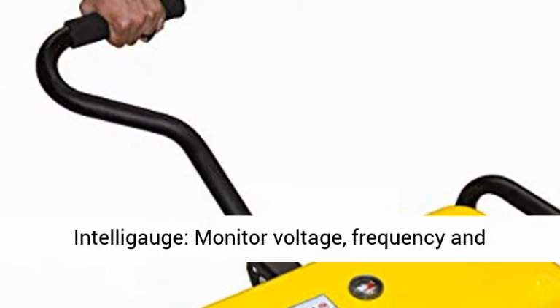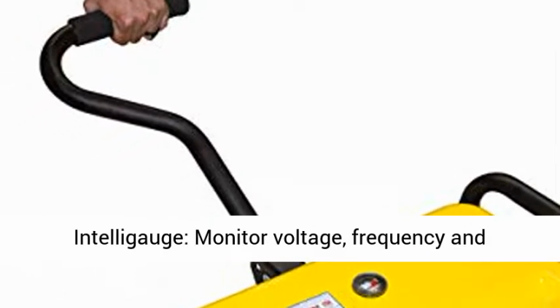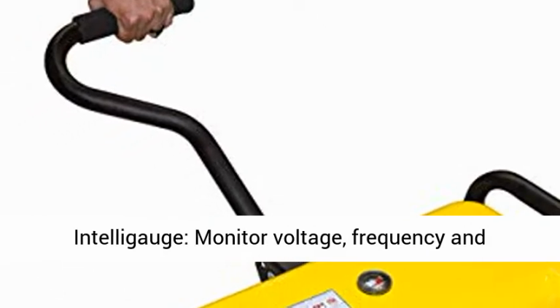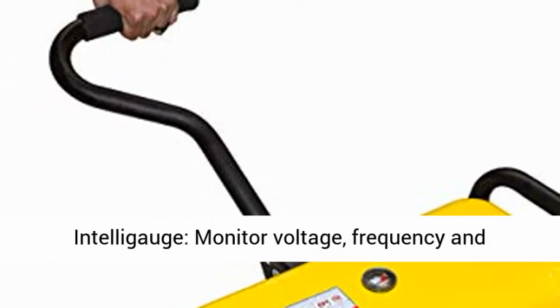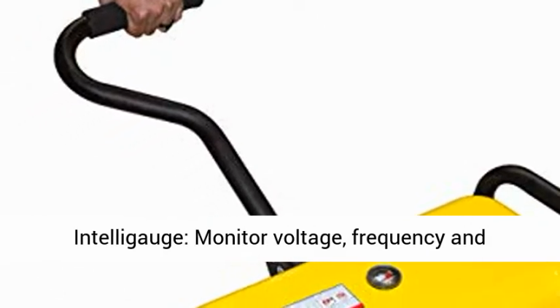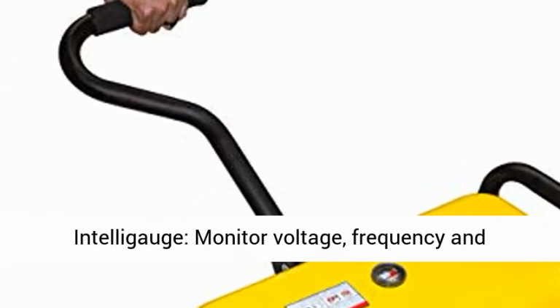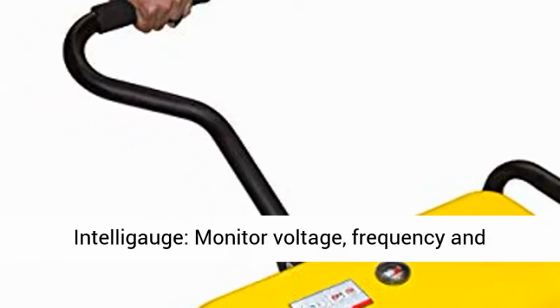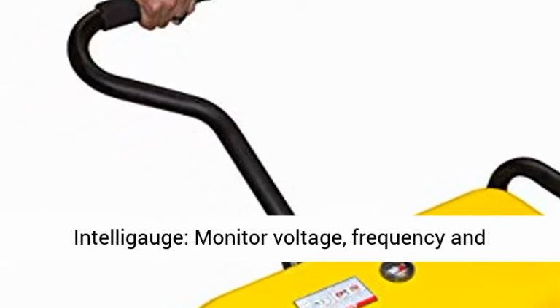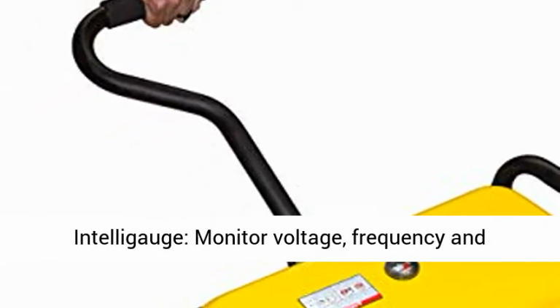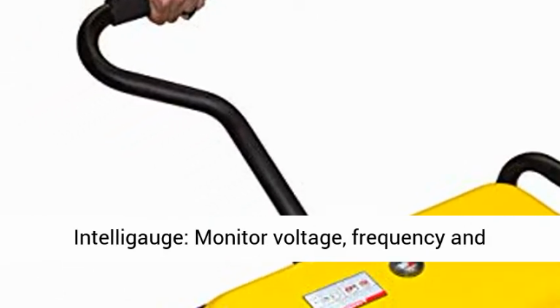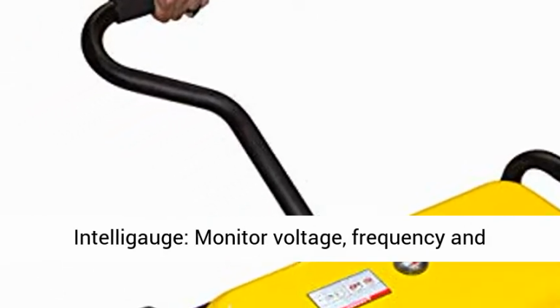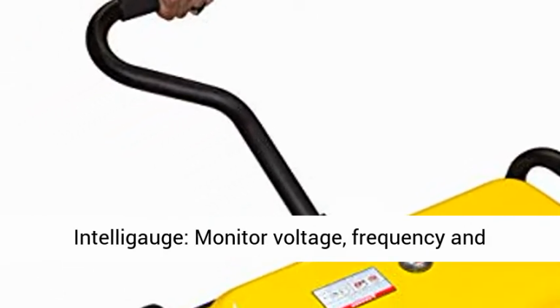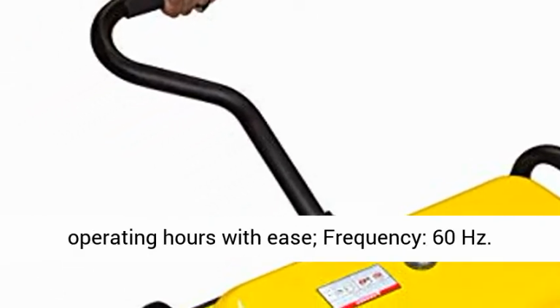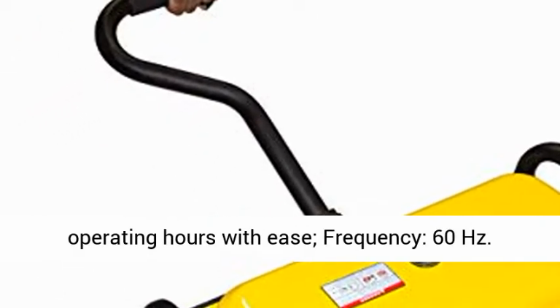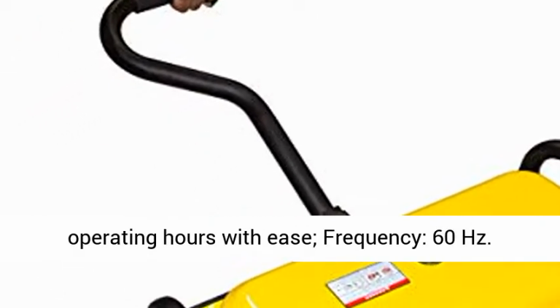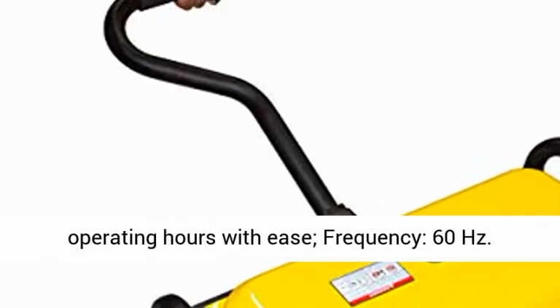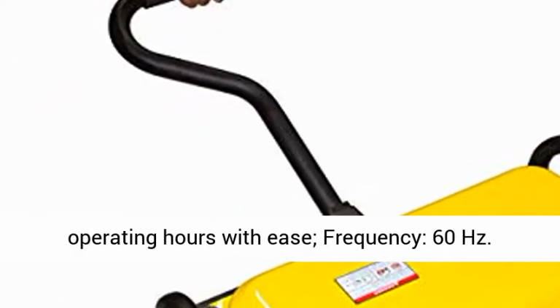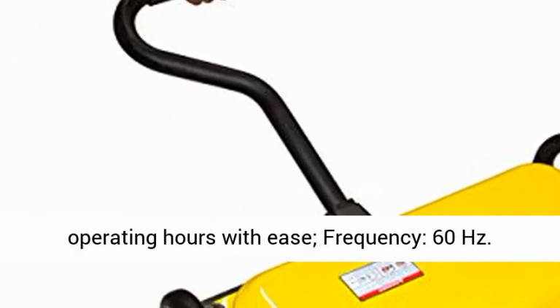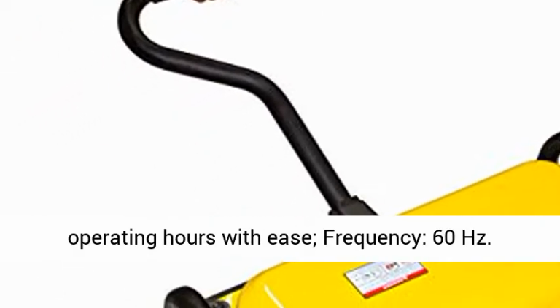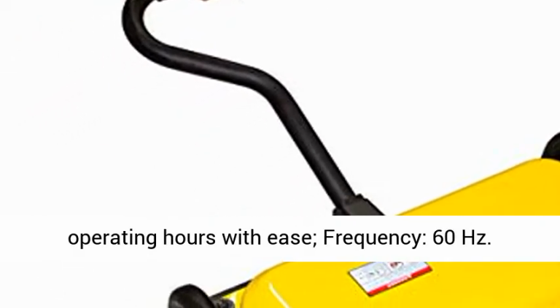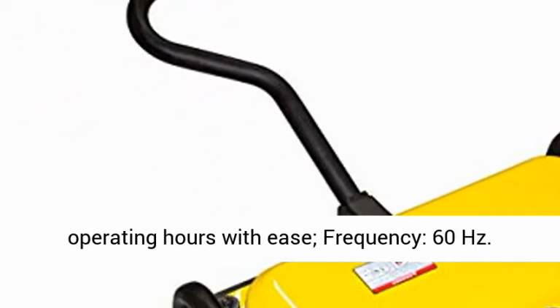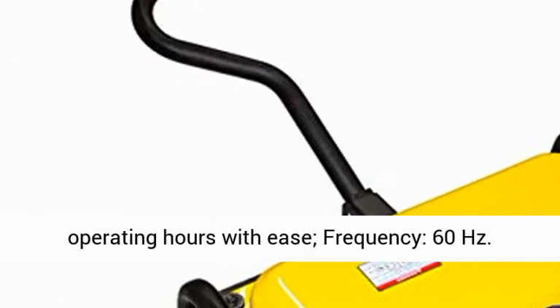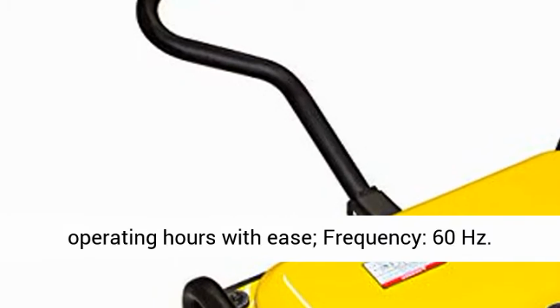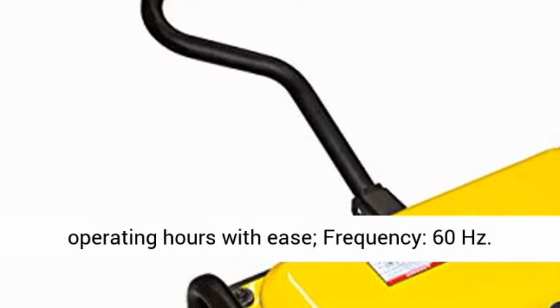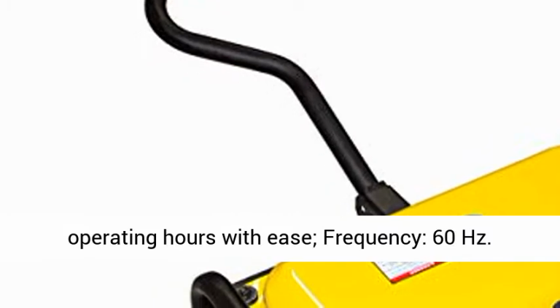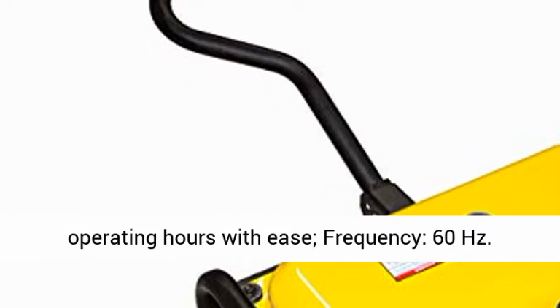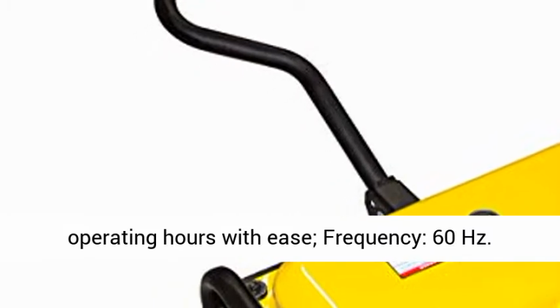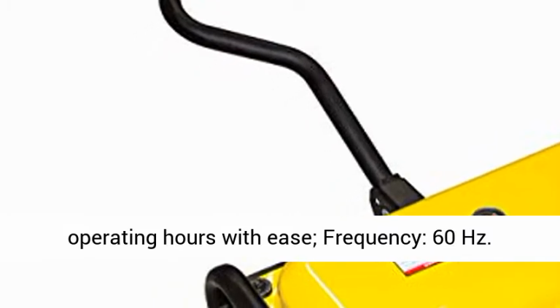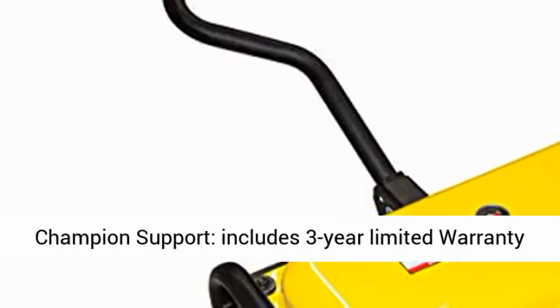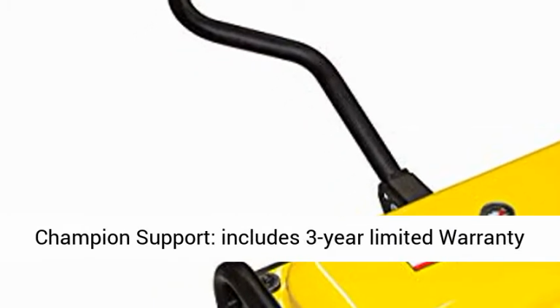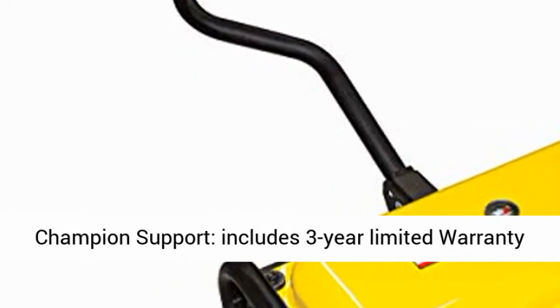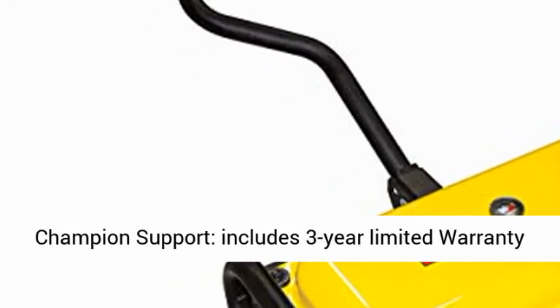IntelliGauge: monitor voltage, frequency, and operating hours with ease. Frequency: 60 hertz.